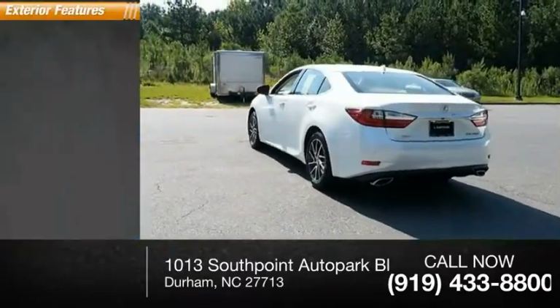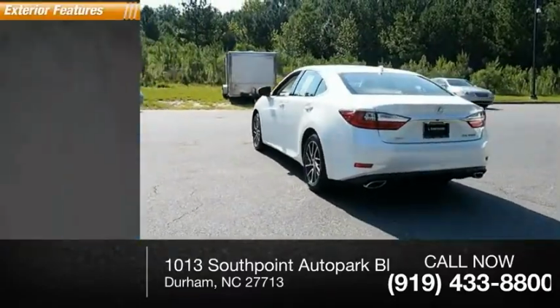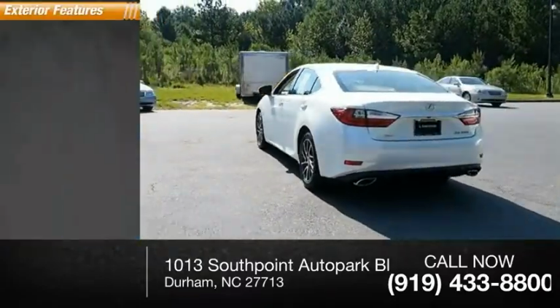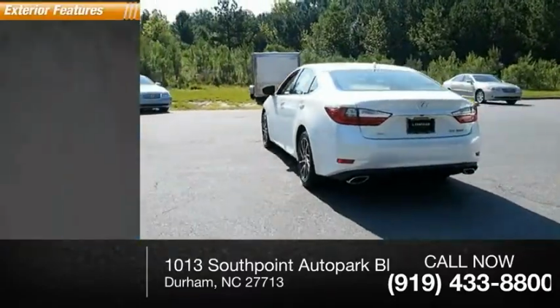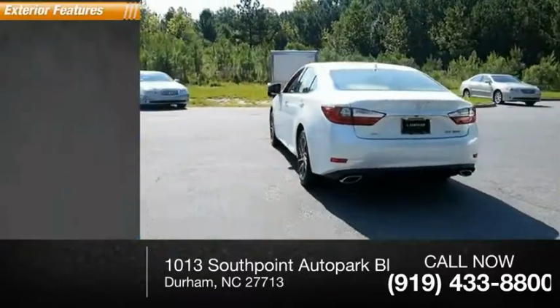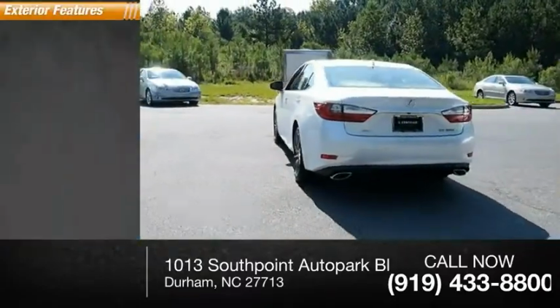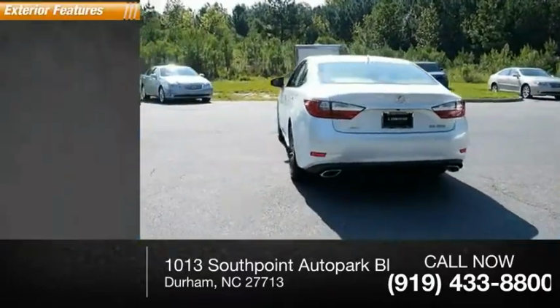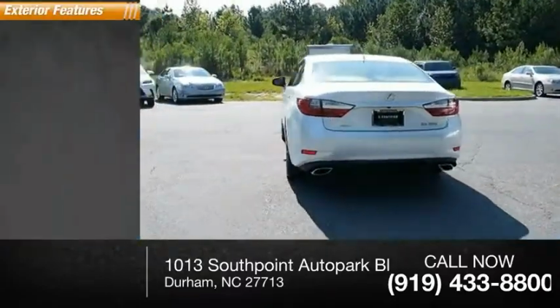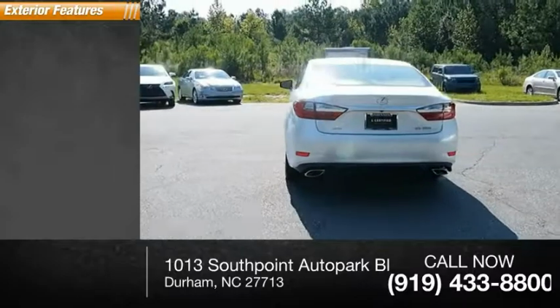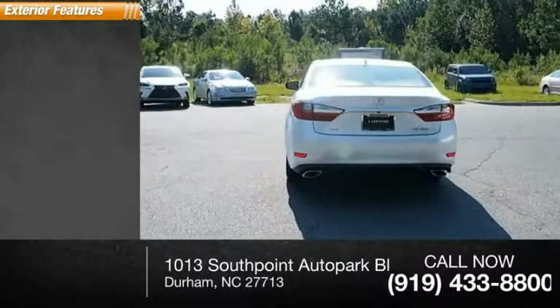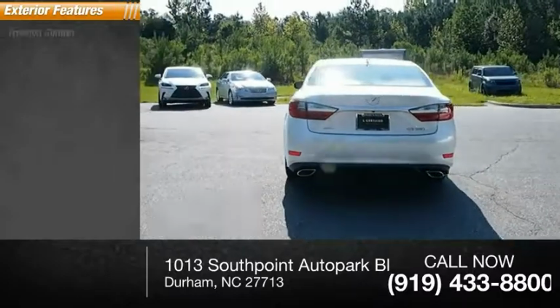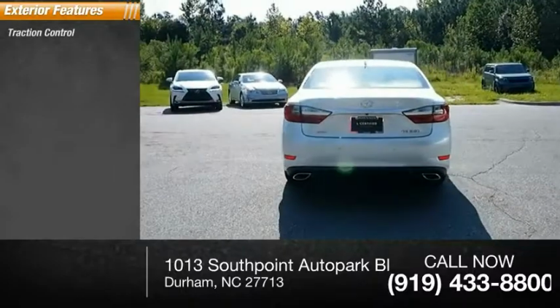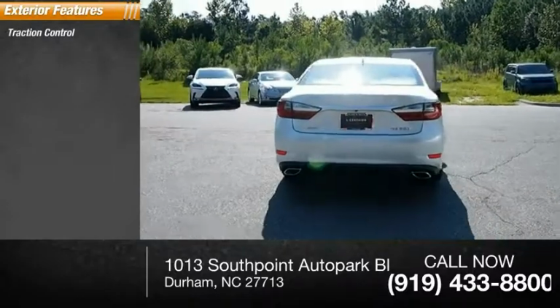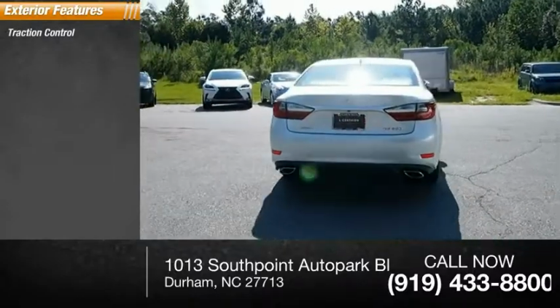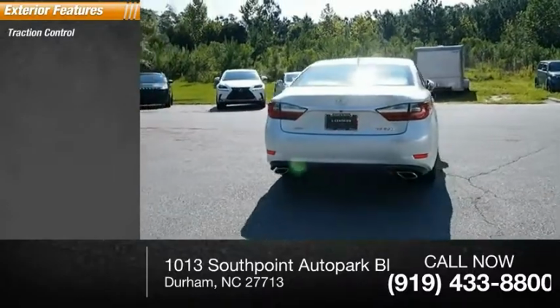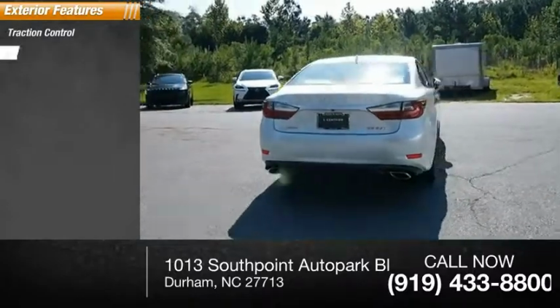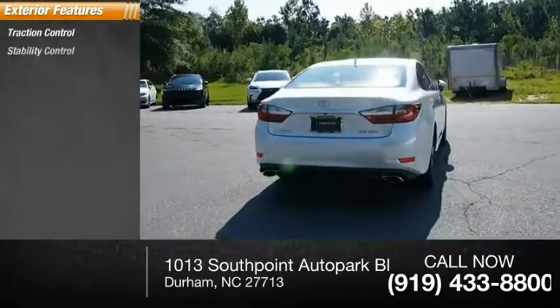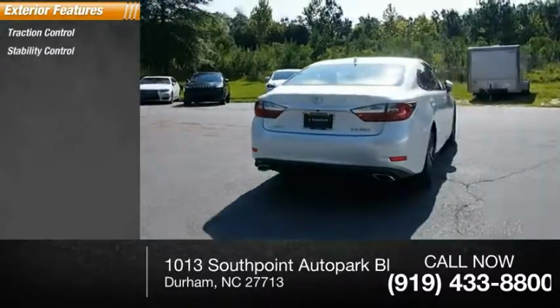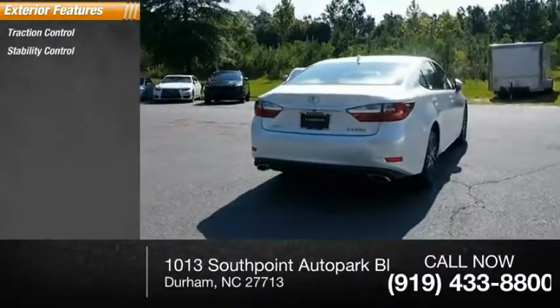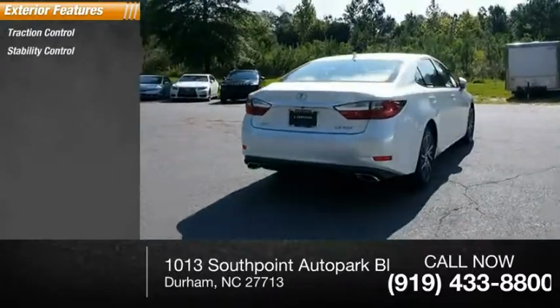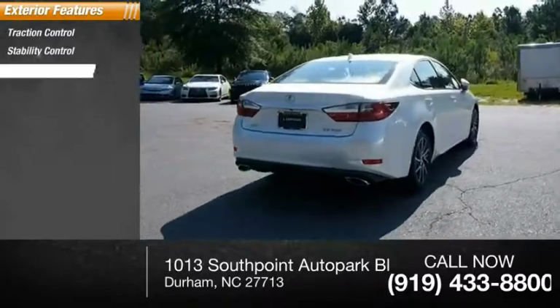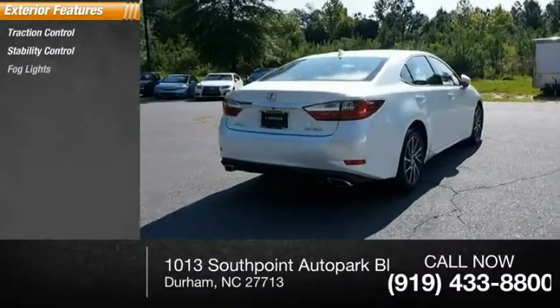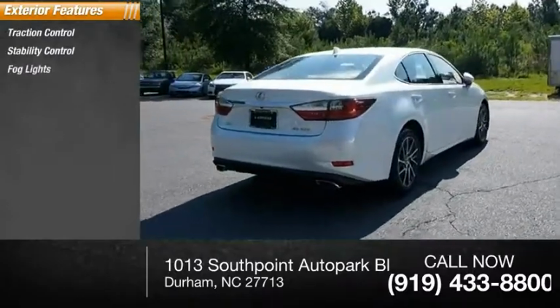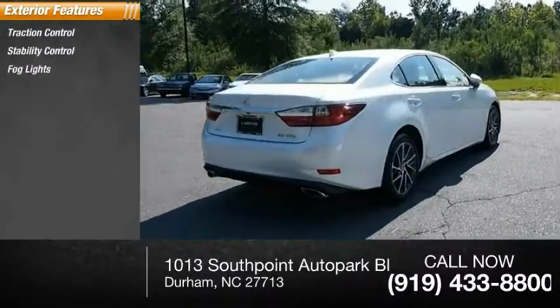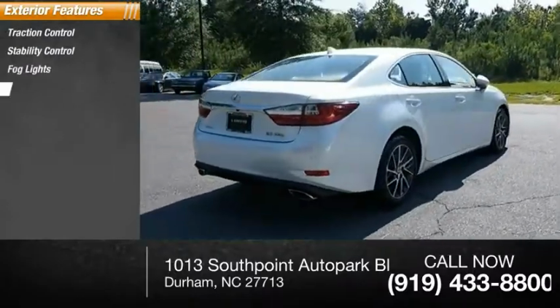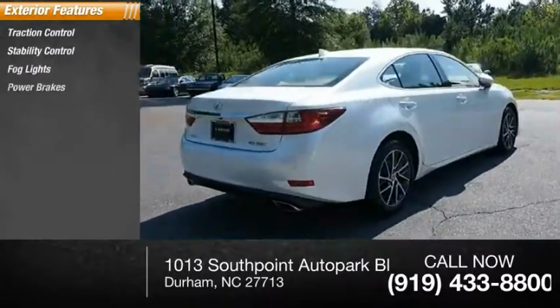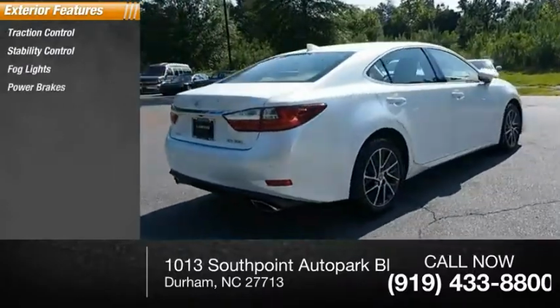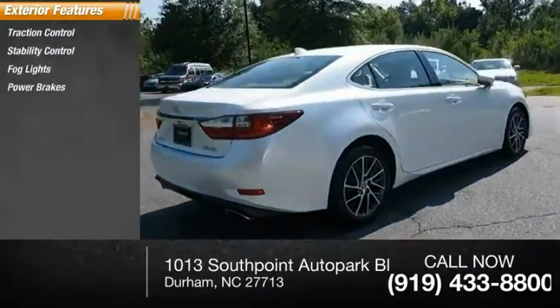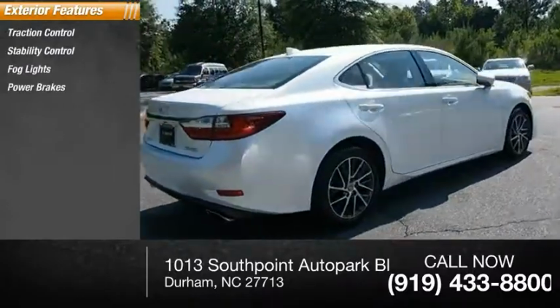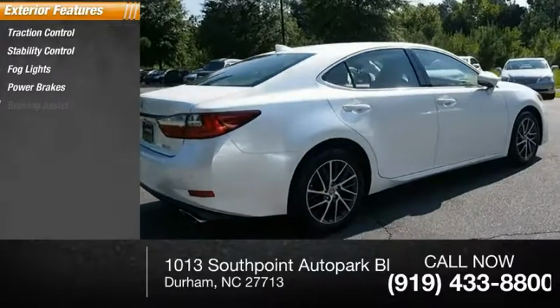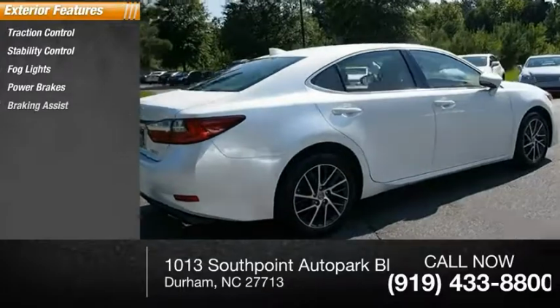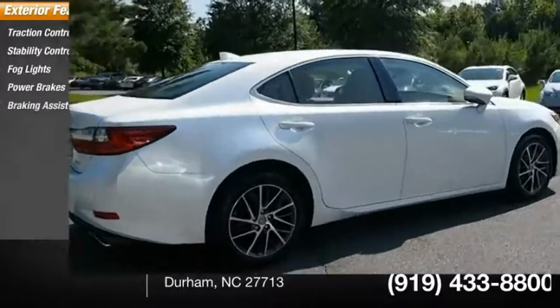Here are some of this vehicle's great options: traction control, stability control, fog lights, power brakes, and braking assist.